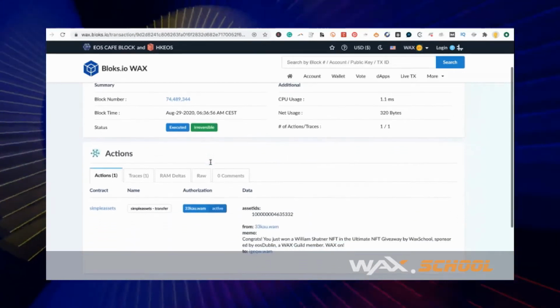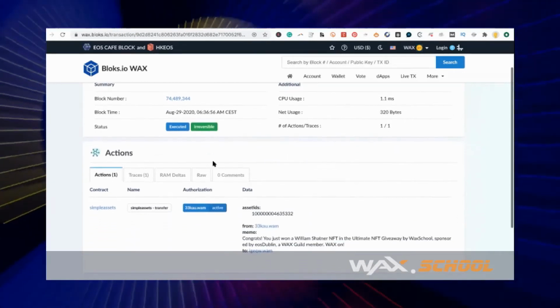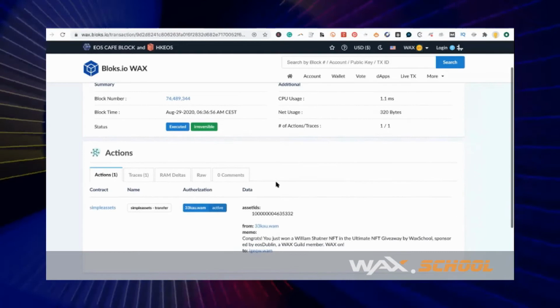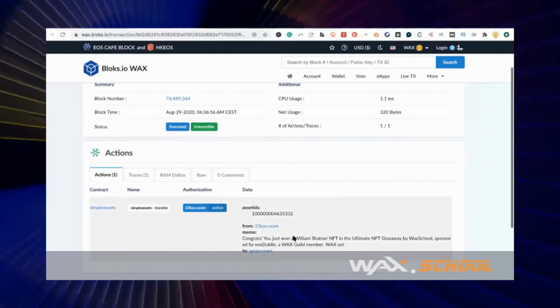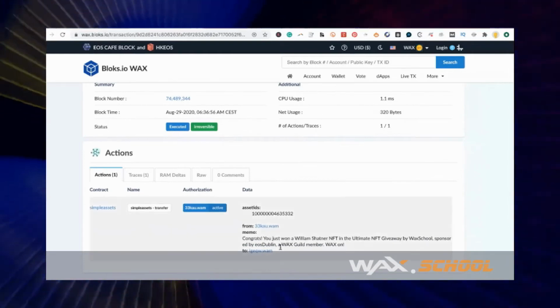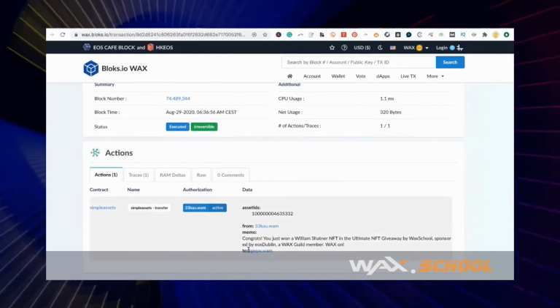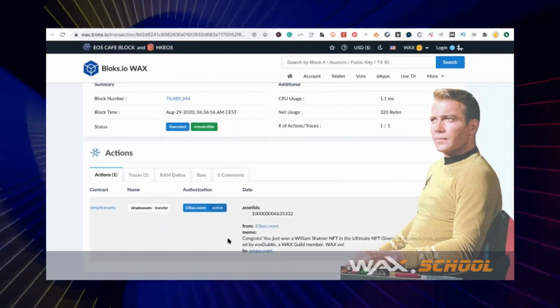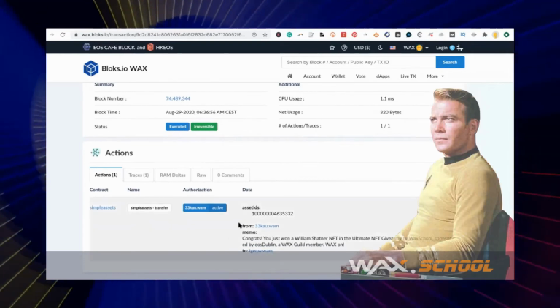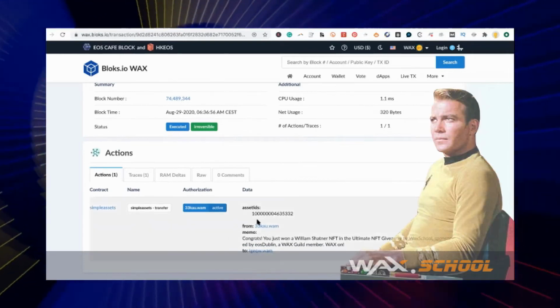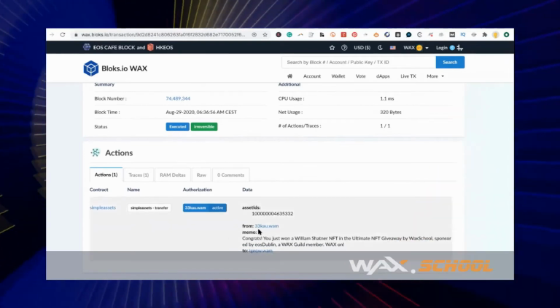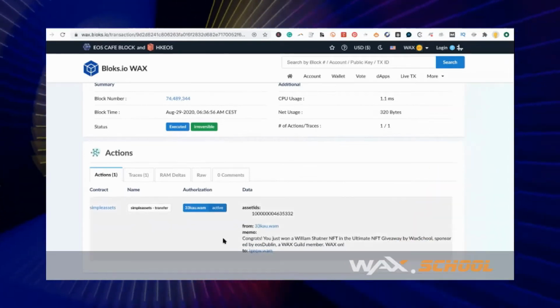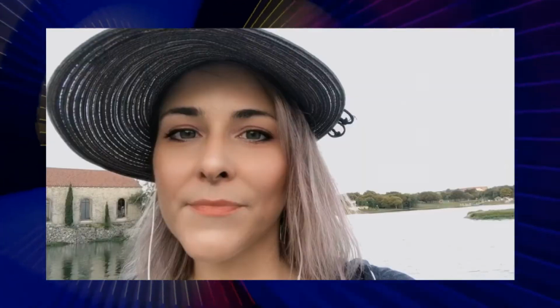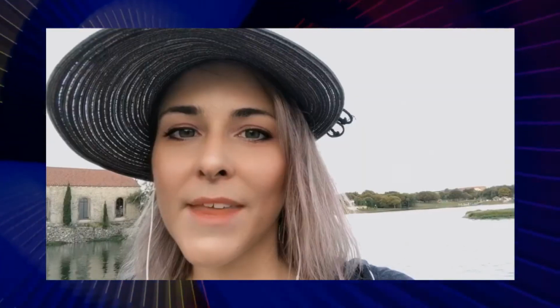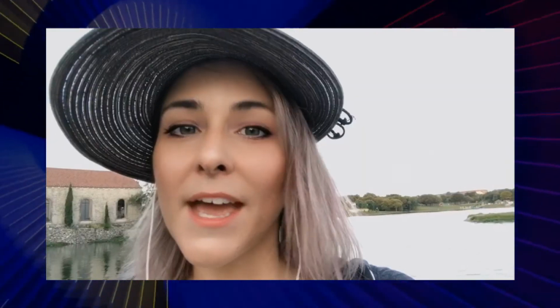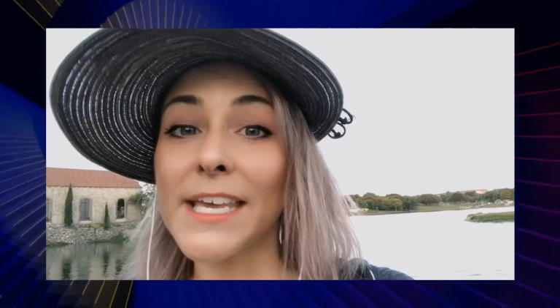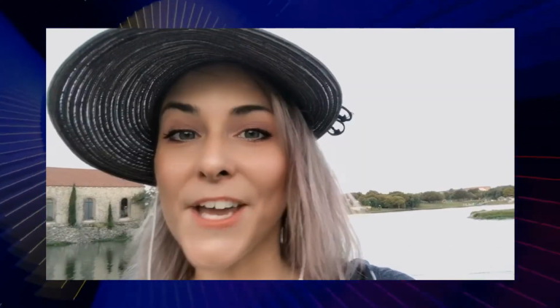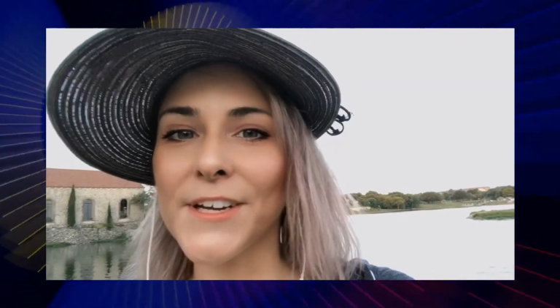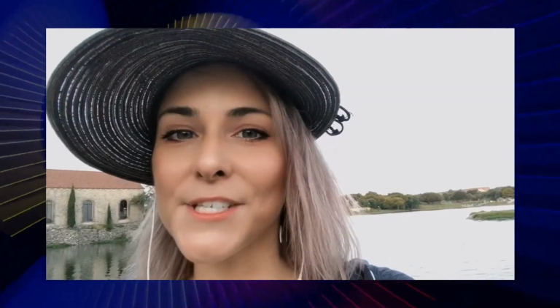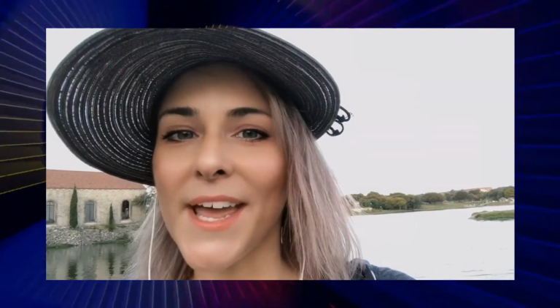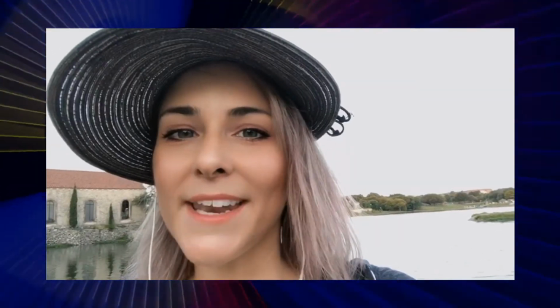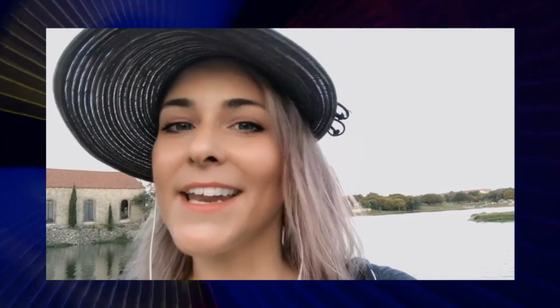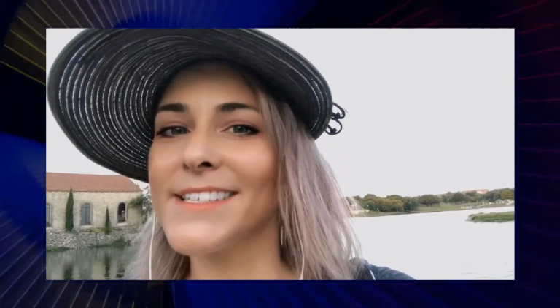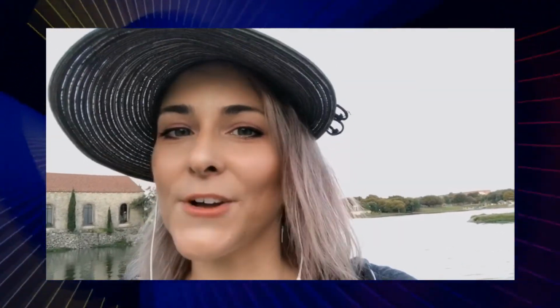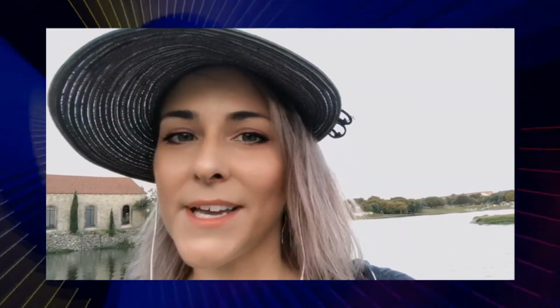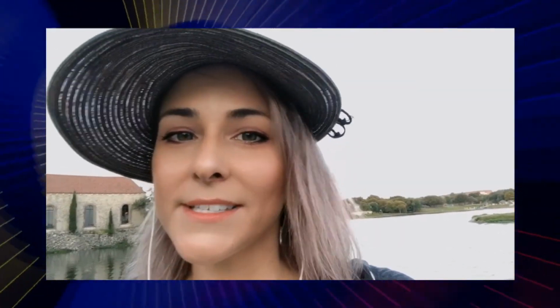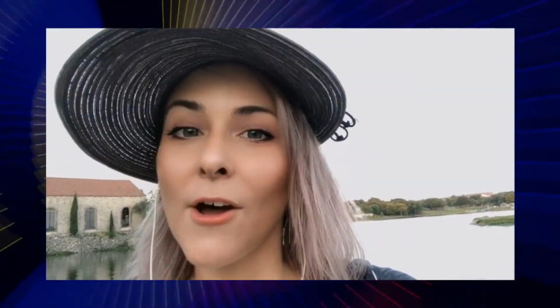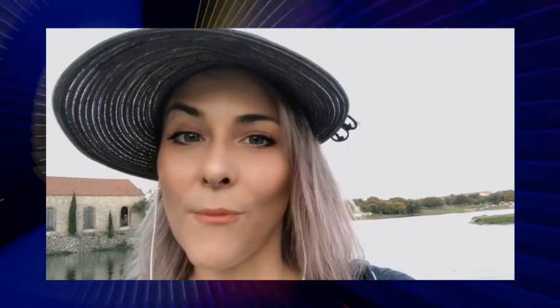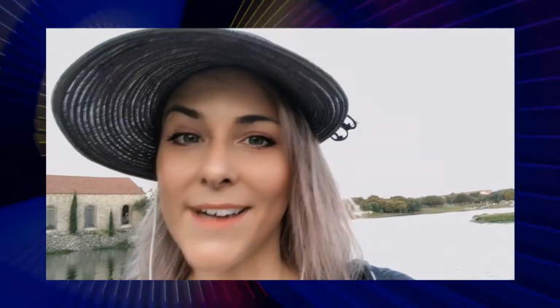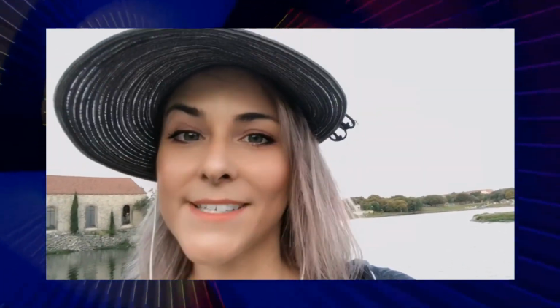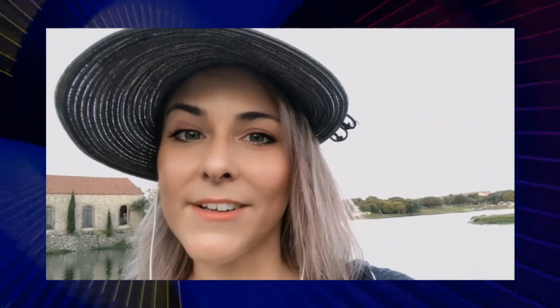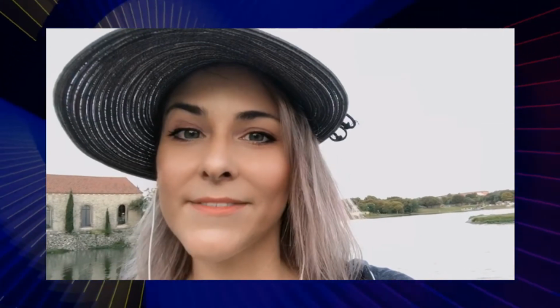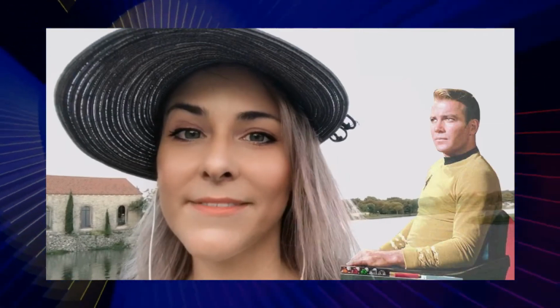Magic — there you go! Keep entering to win, and as always, wax on.